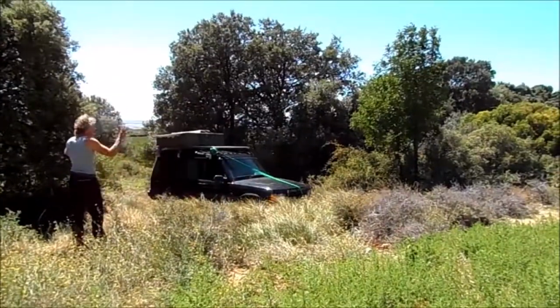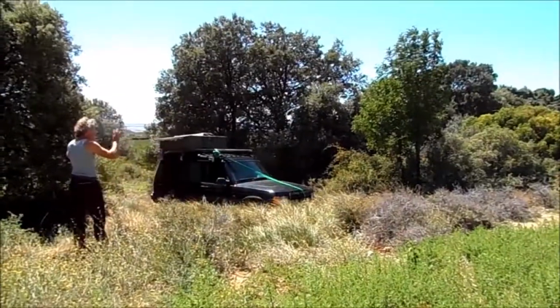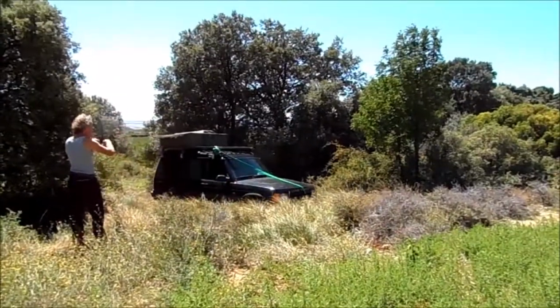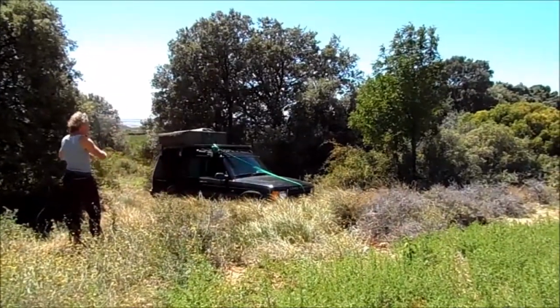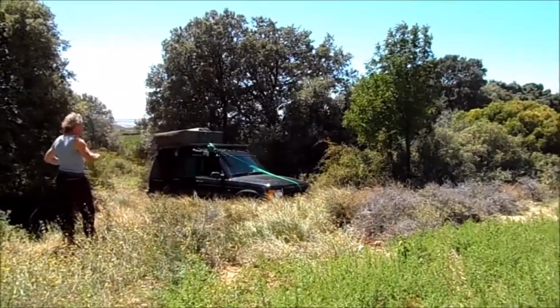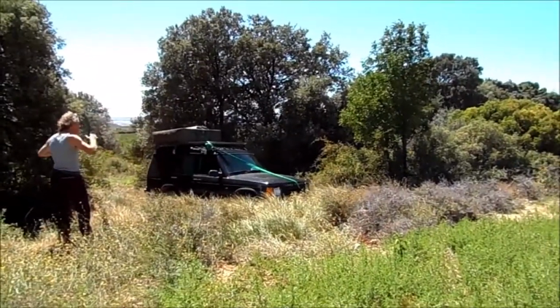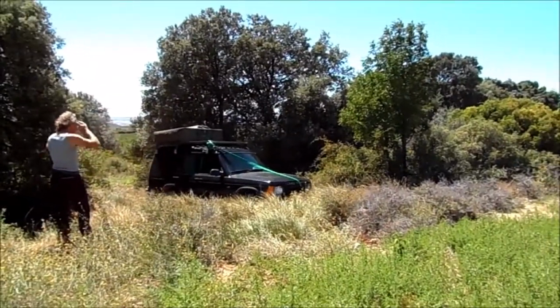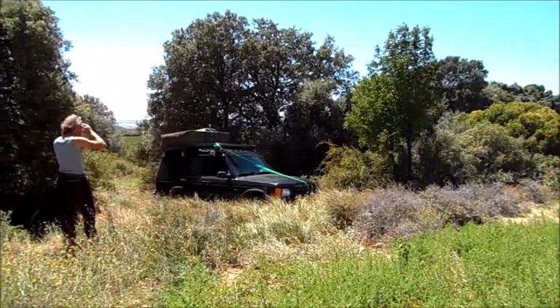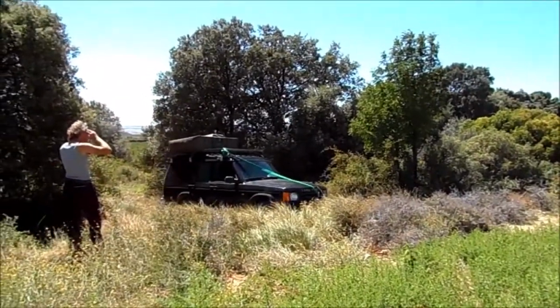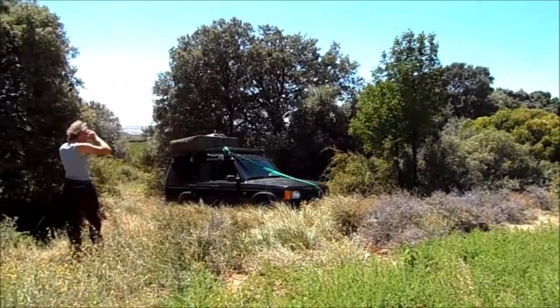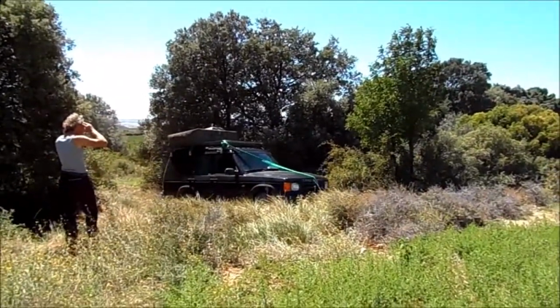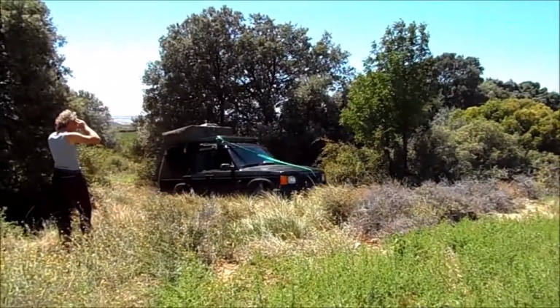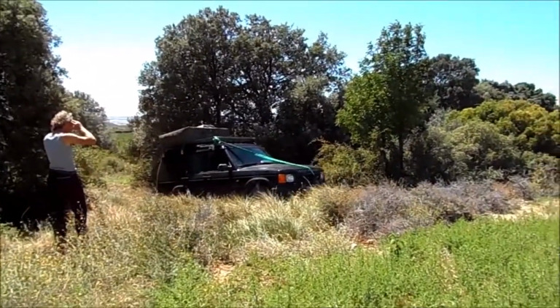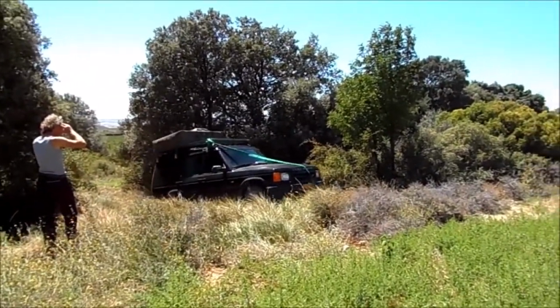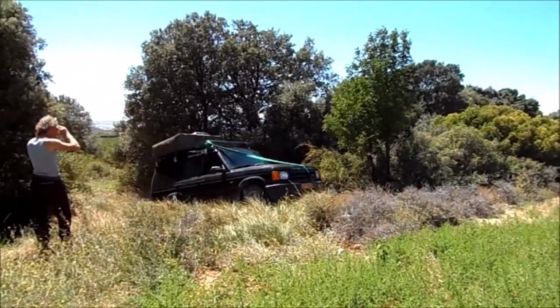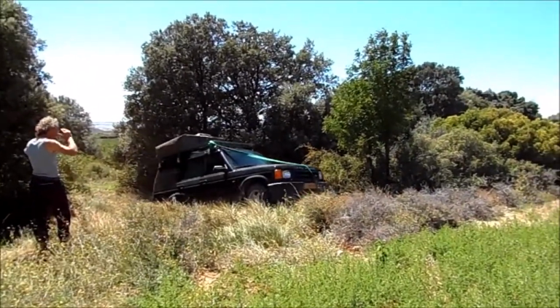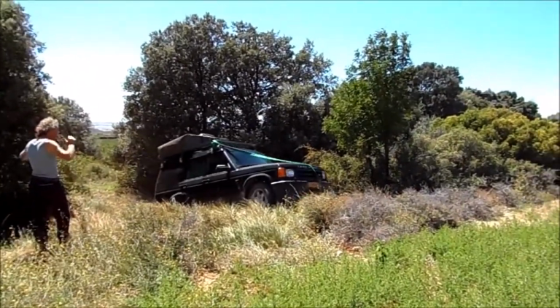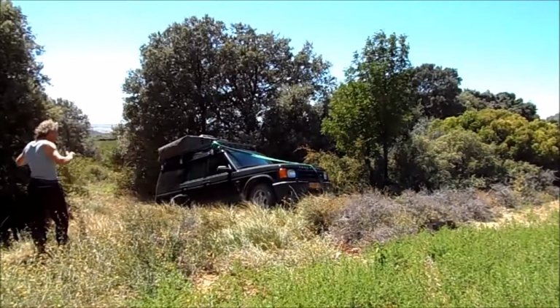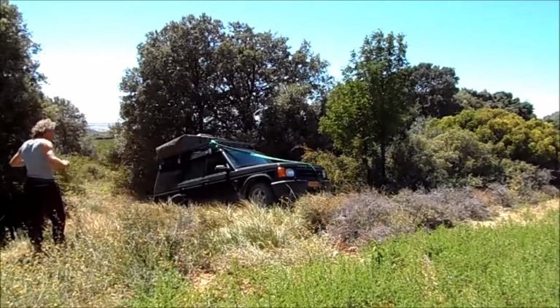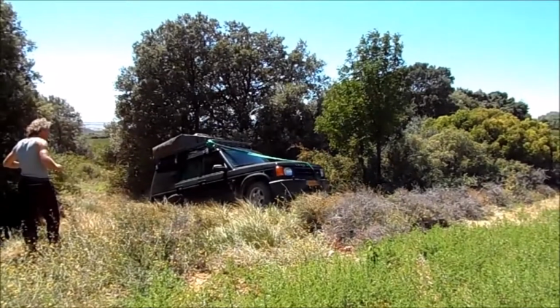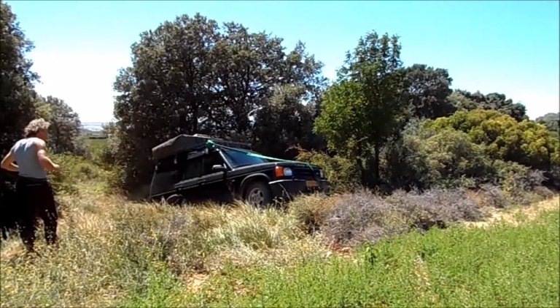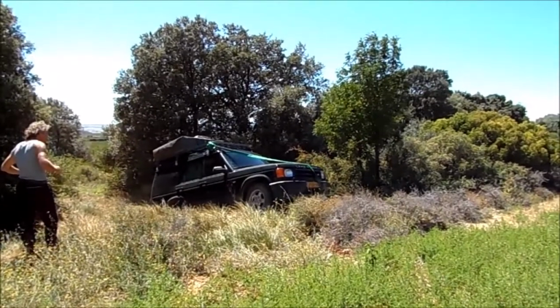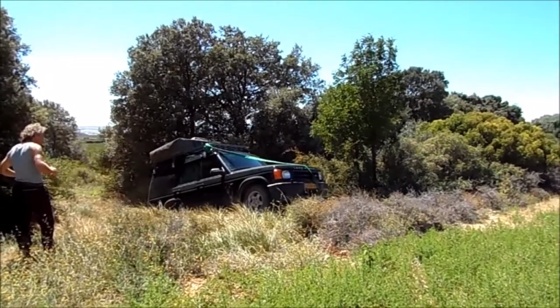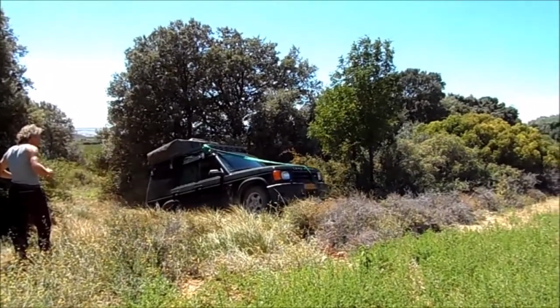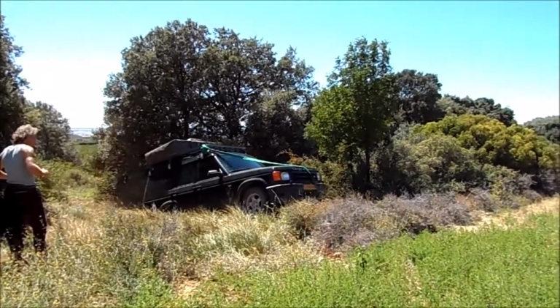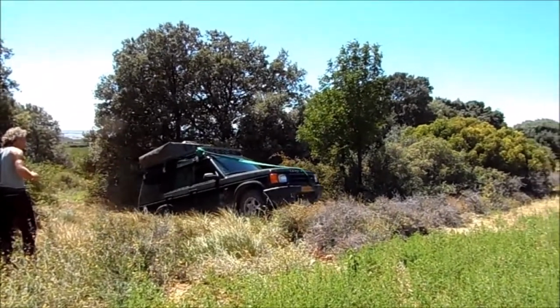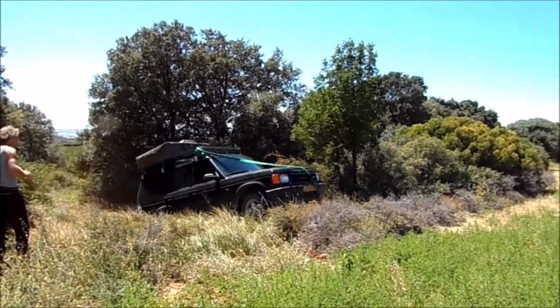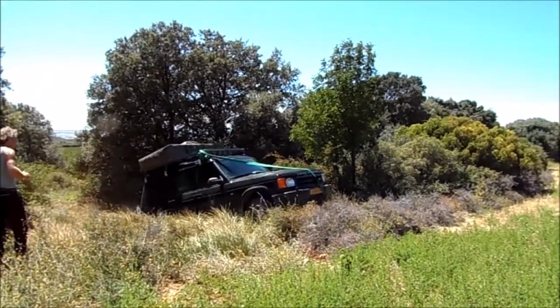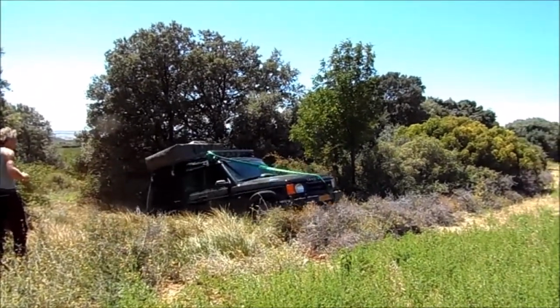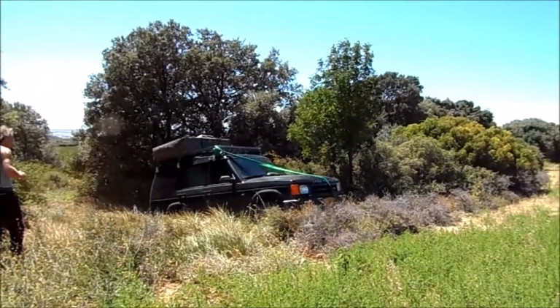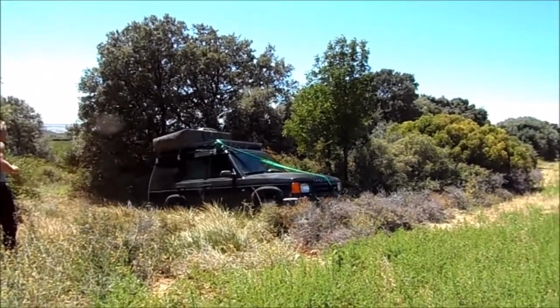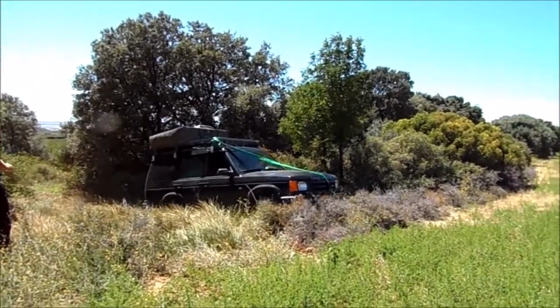He bottomed out a couple of times. The rest of us just drove back.